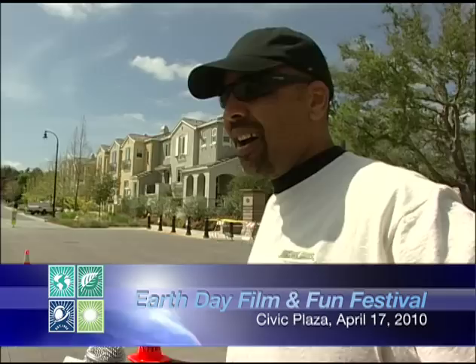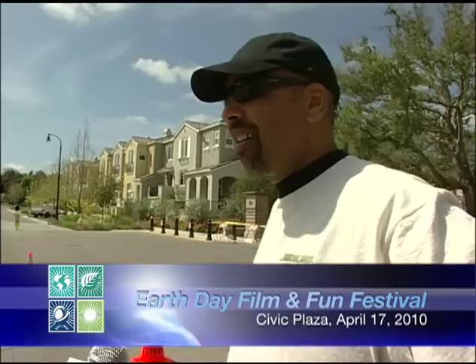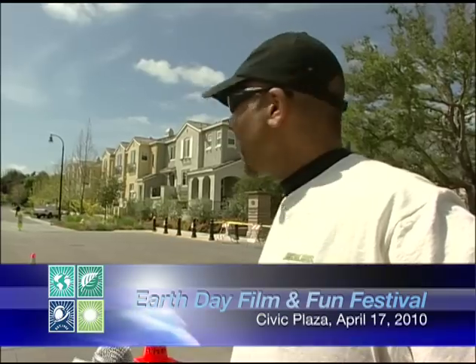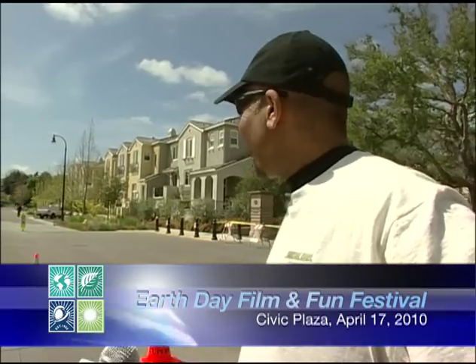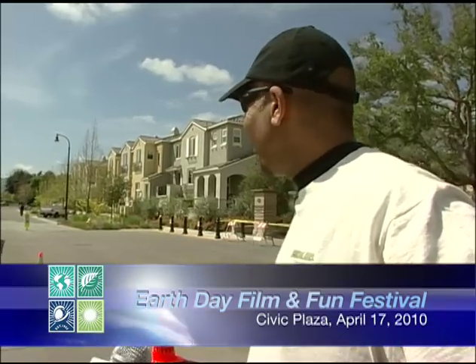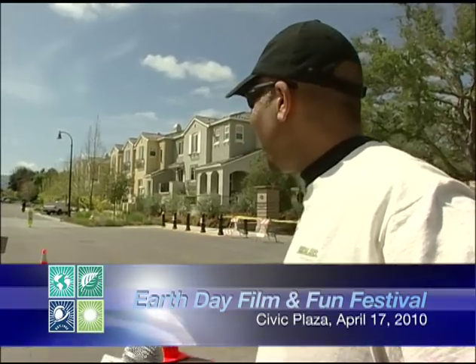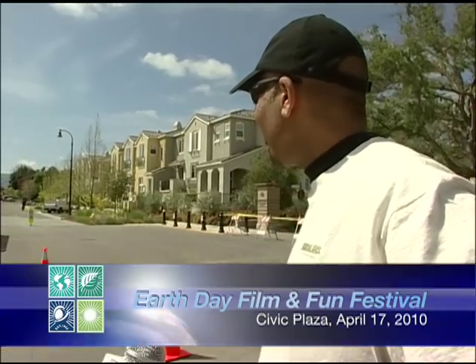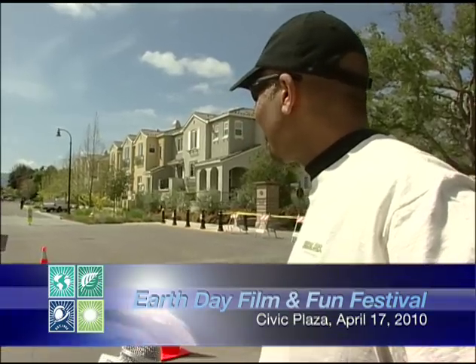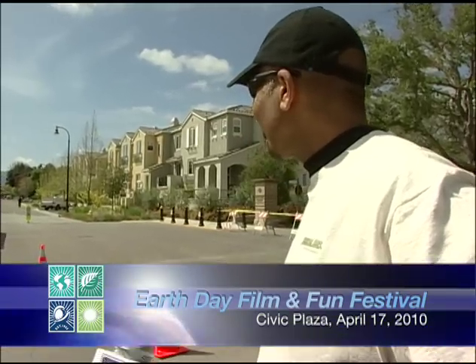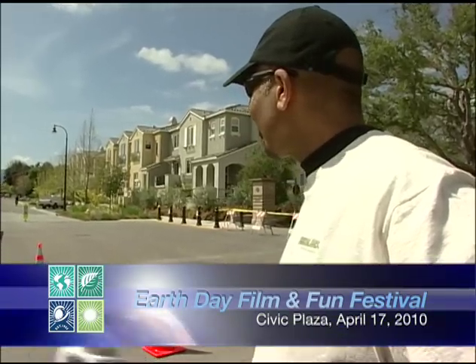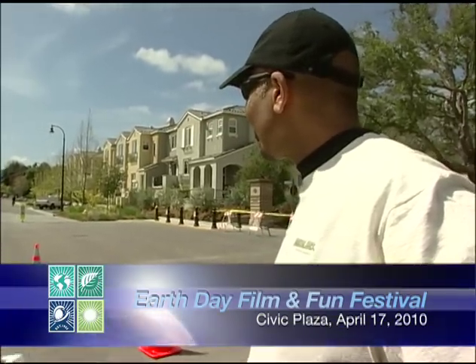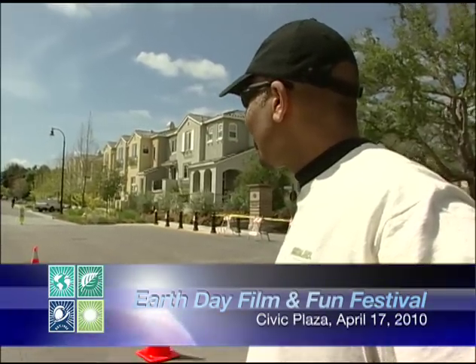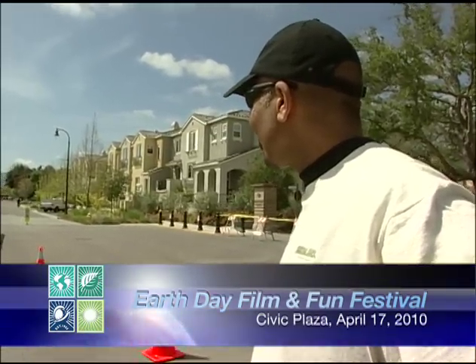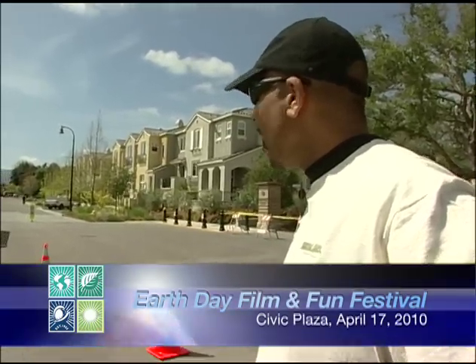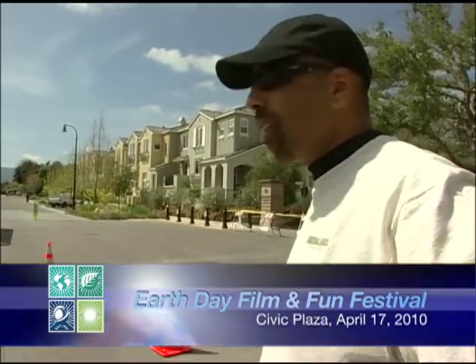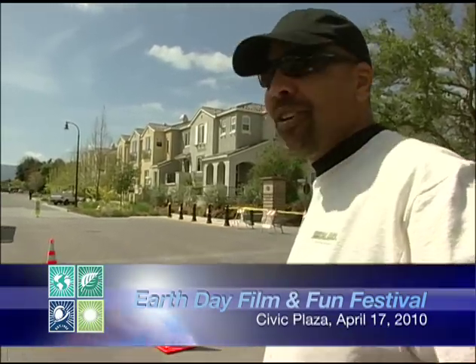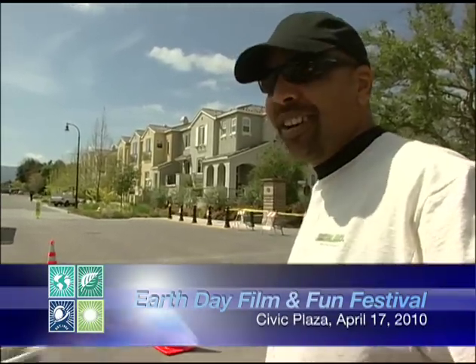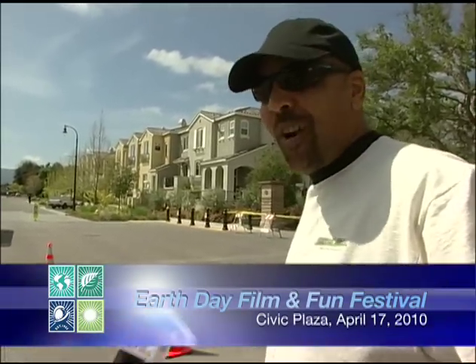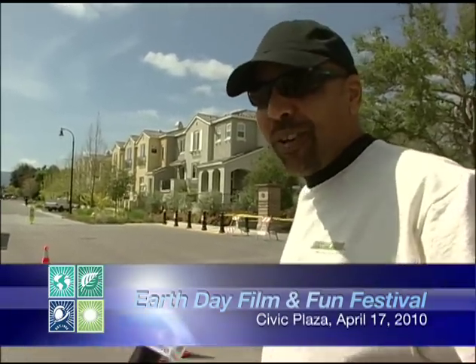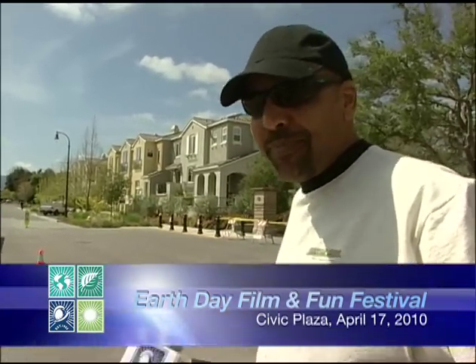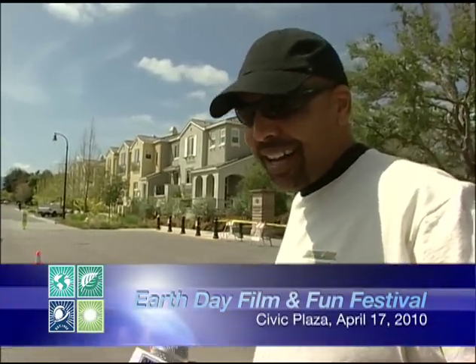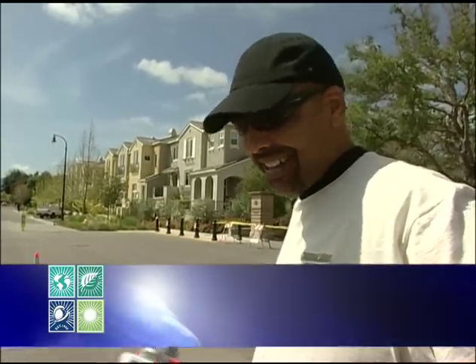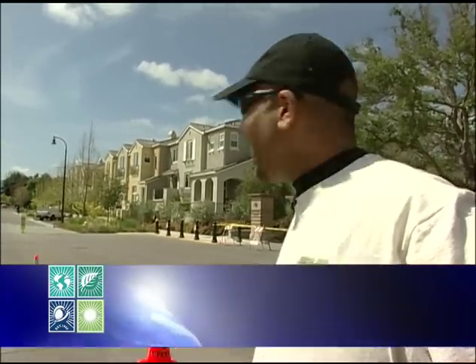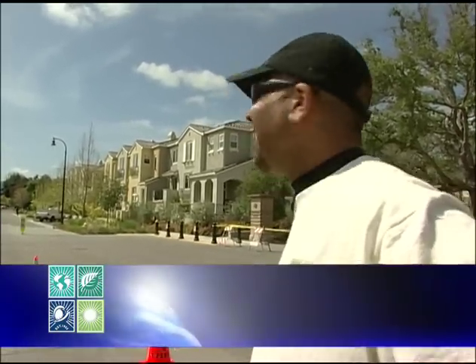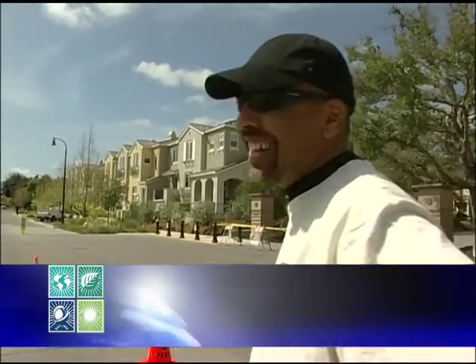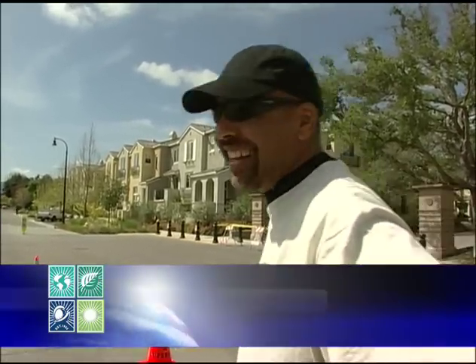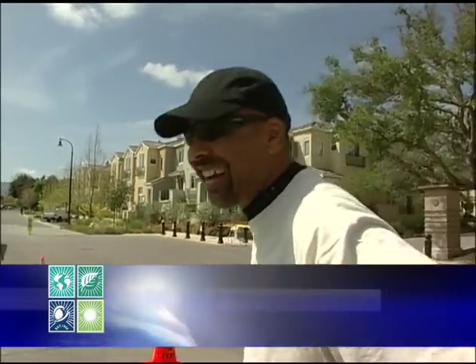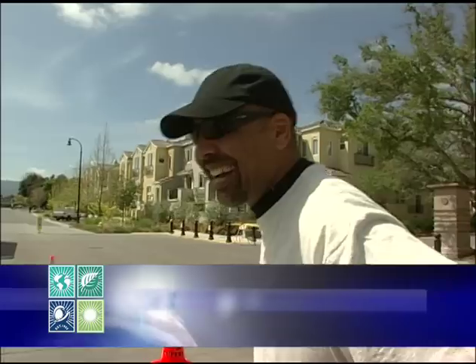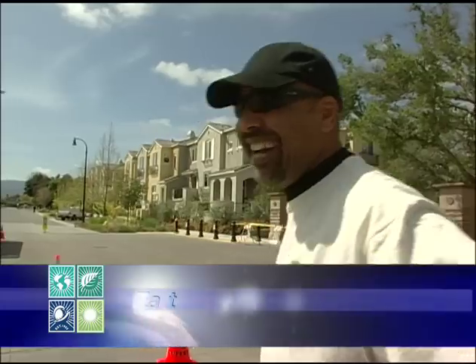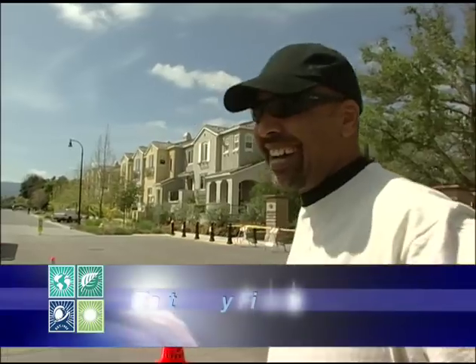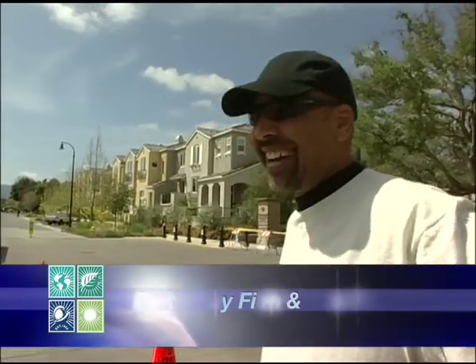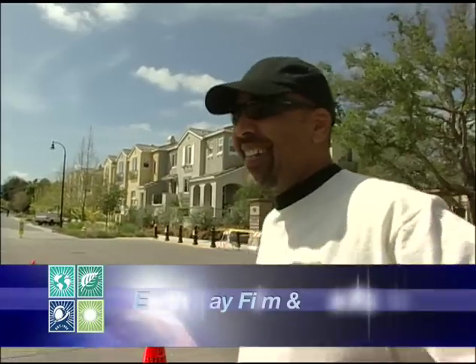The Pedego Comfort Cruiser comes in a multitude of colors — all kinds of color options. It looks like he really likes riding it. Hopefully he'll come back. Yeah, I know, it looks like he's really enjoying it.